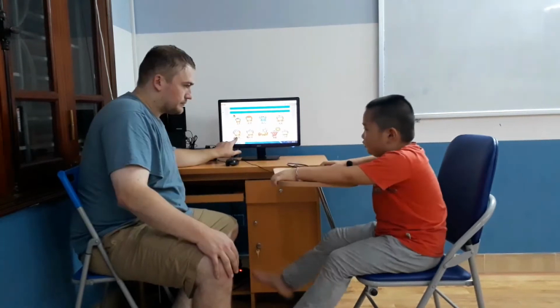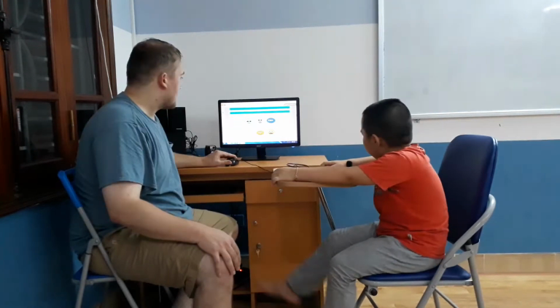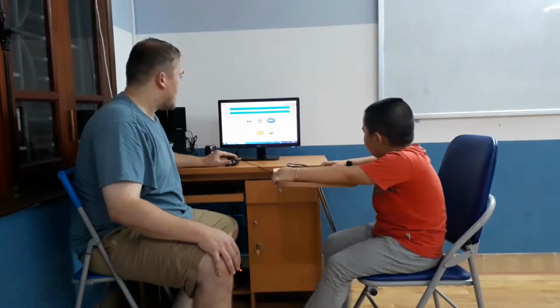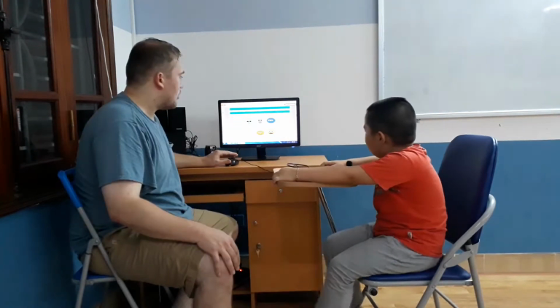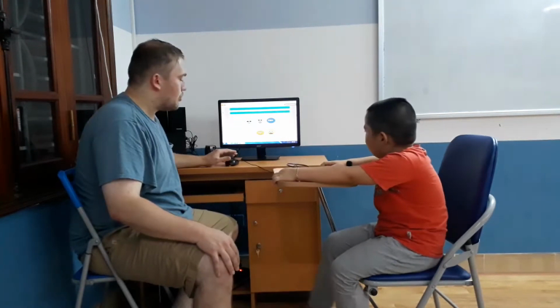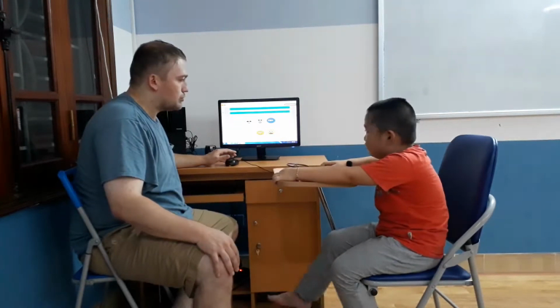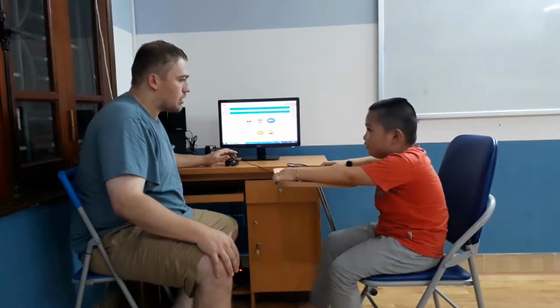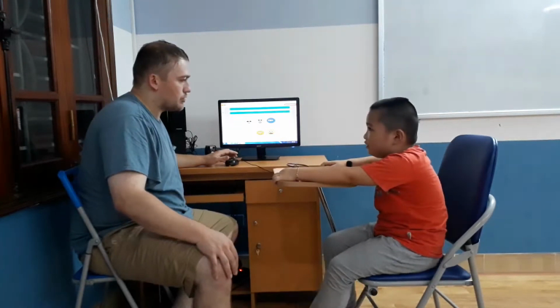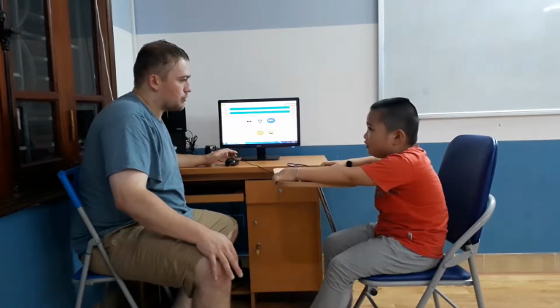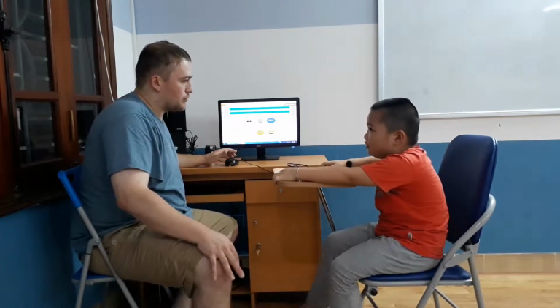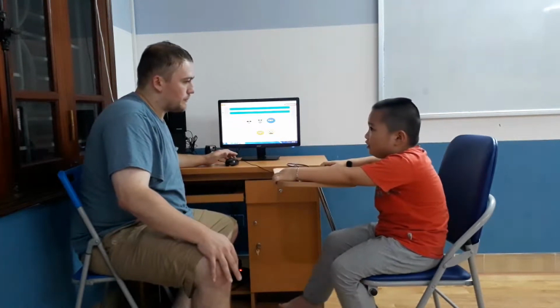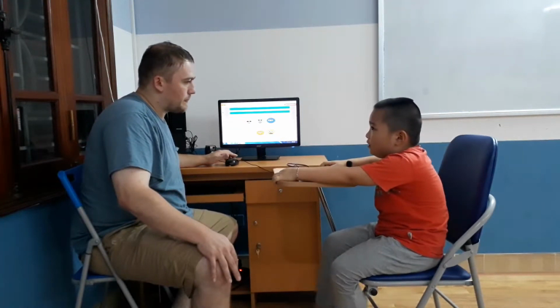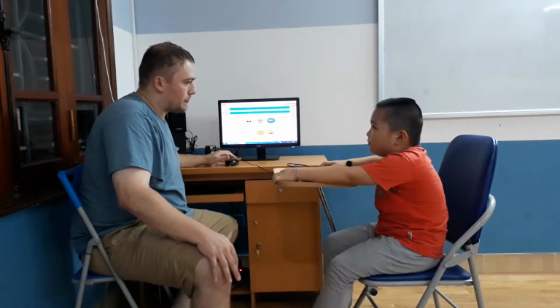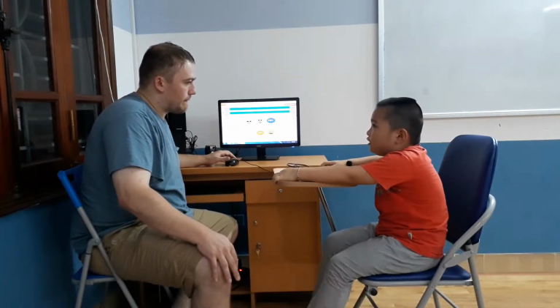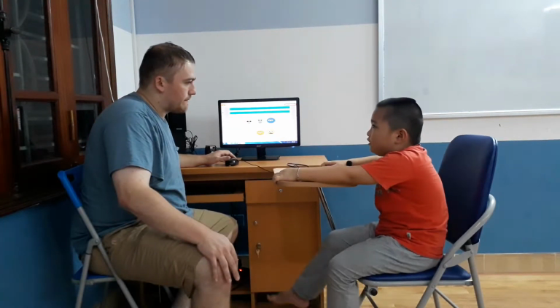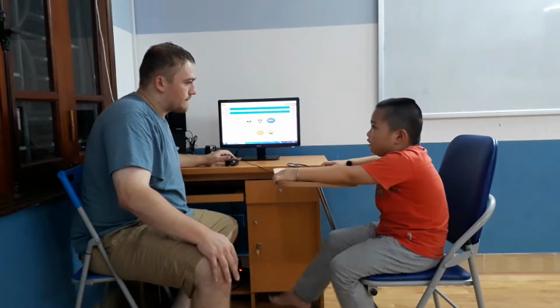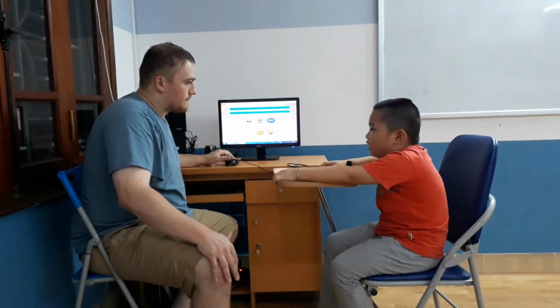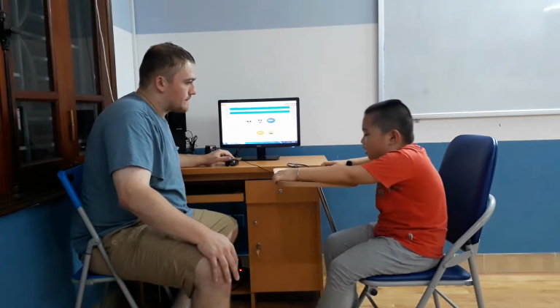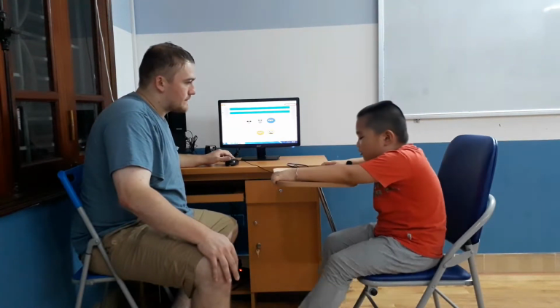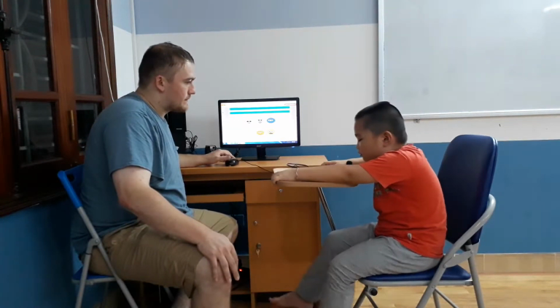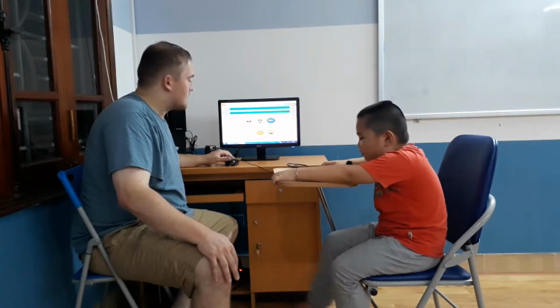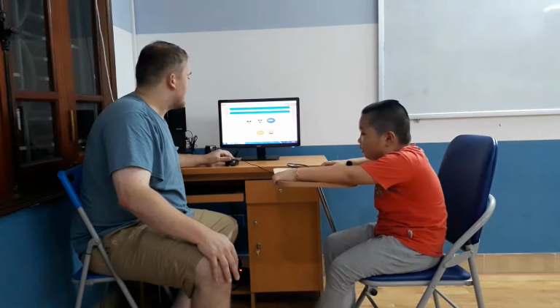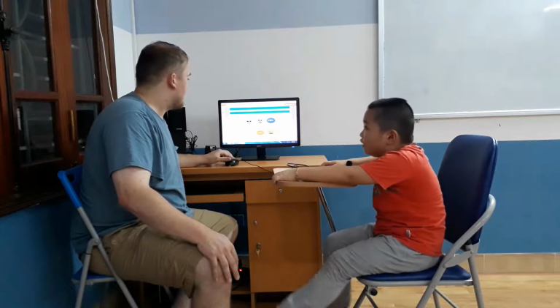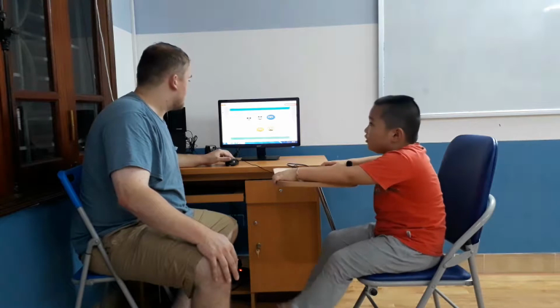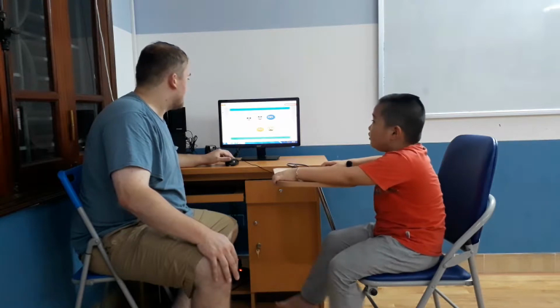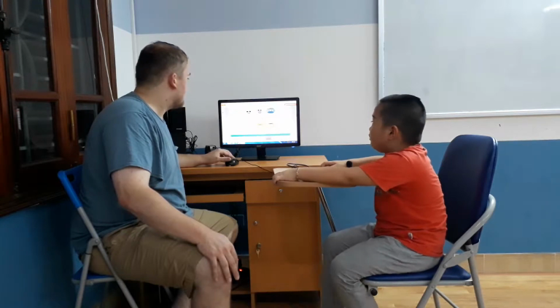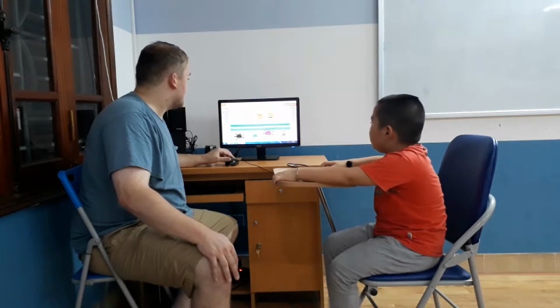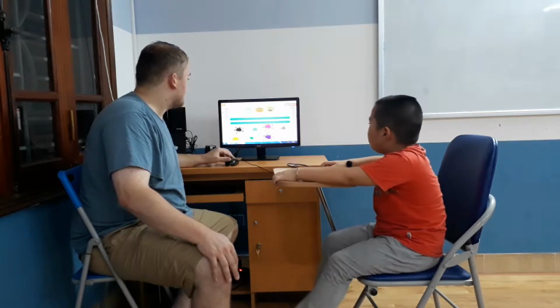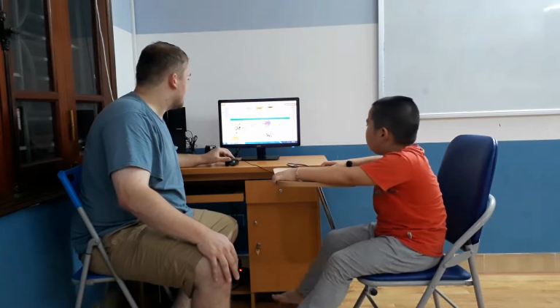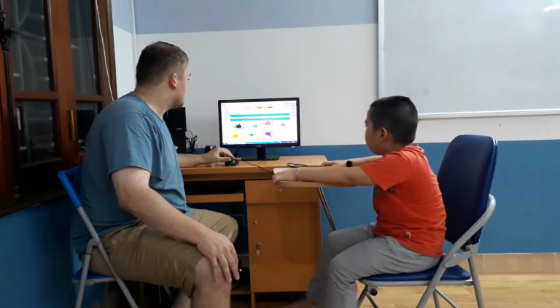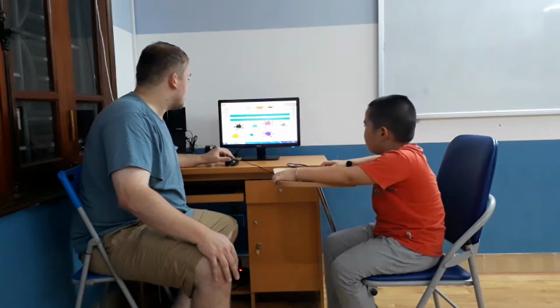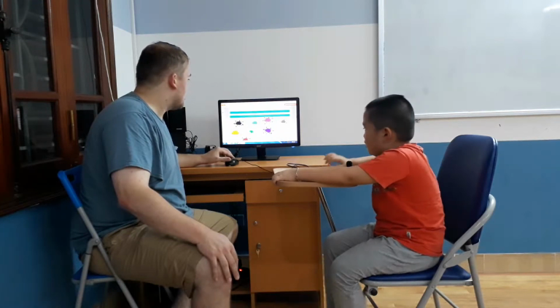How old are you? I'm six years old. Six years old.